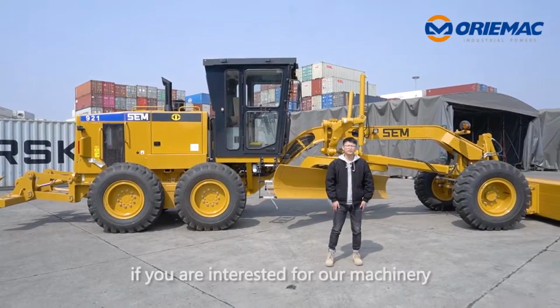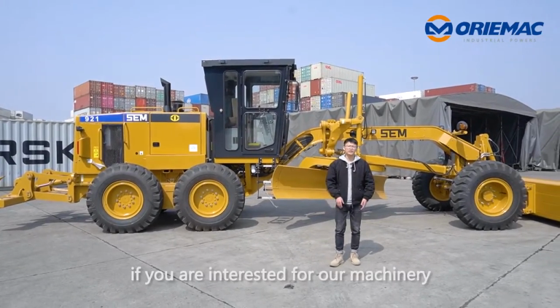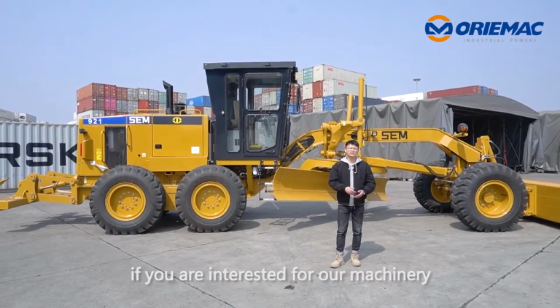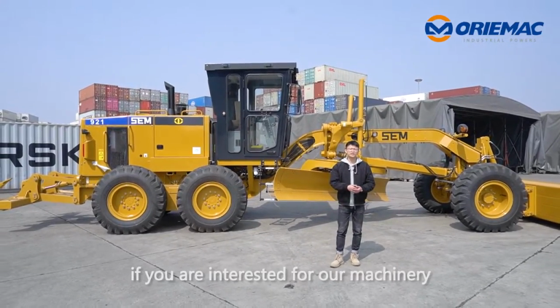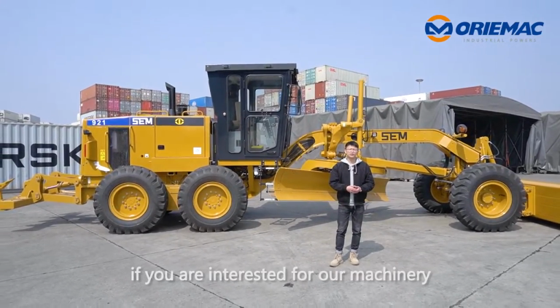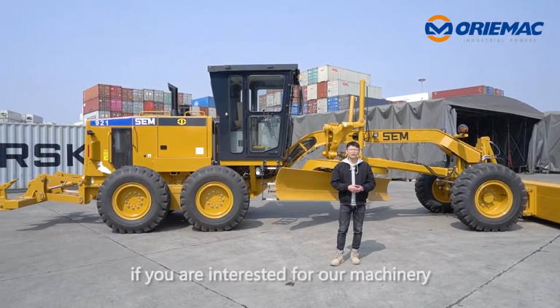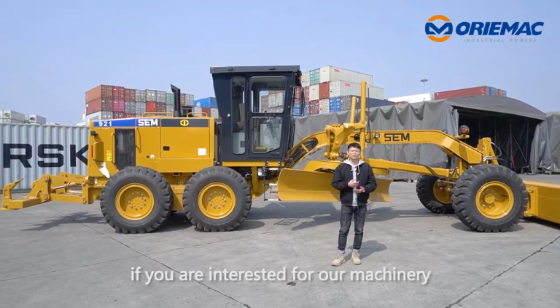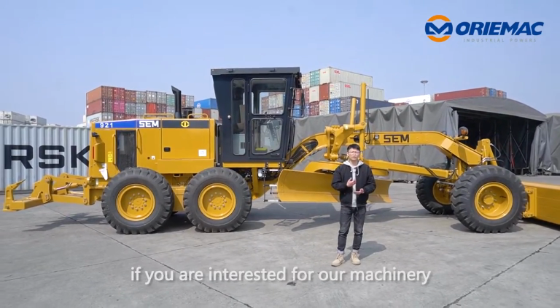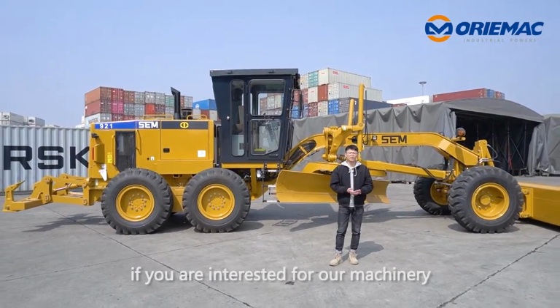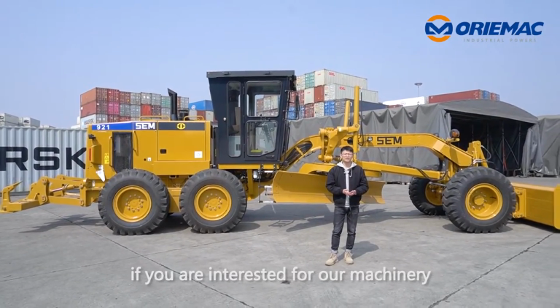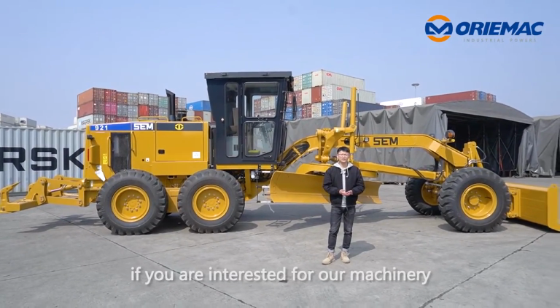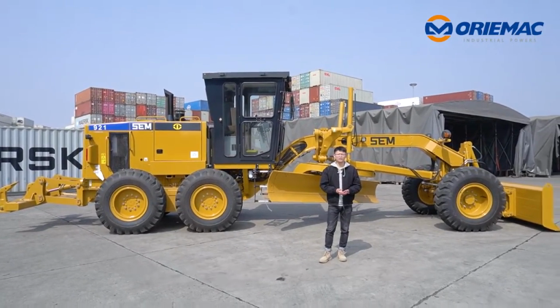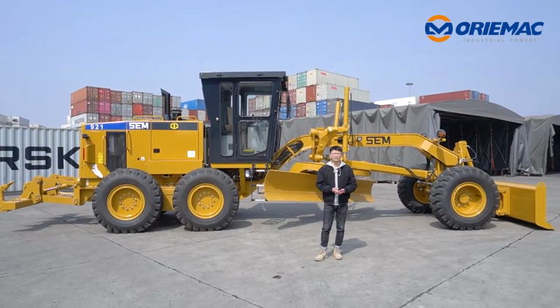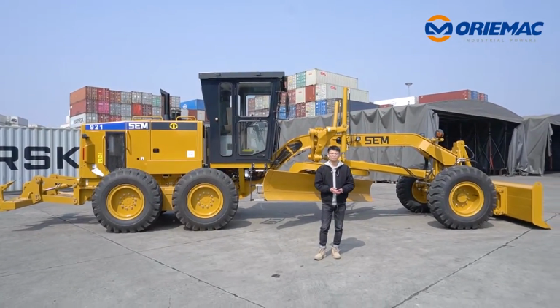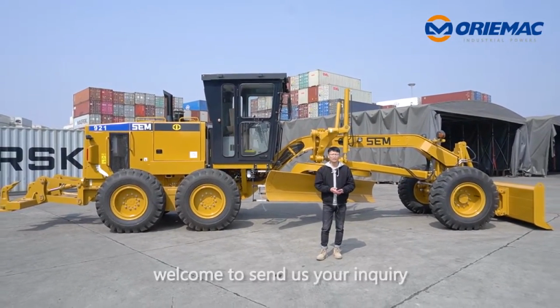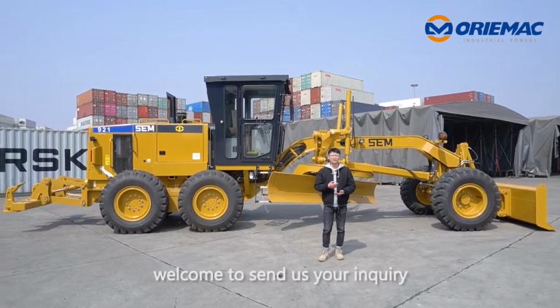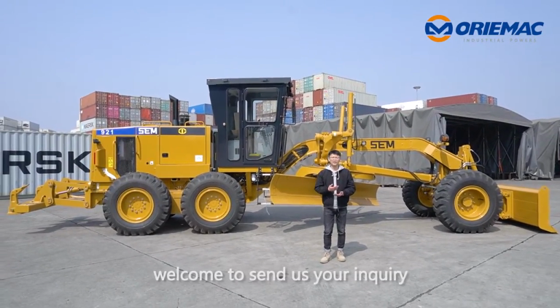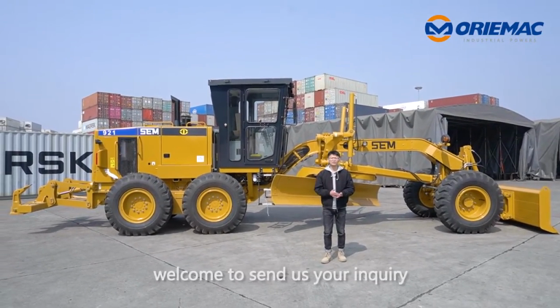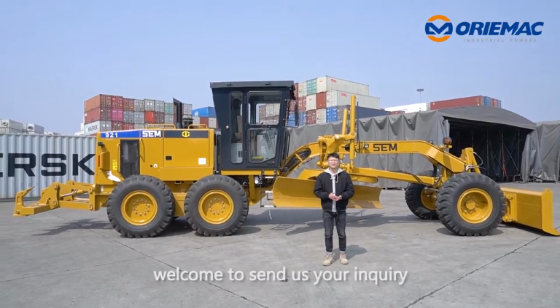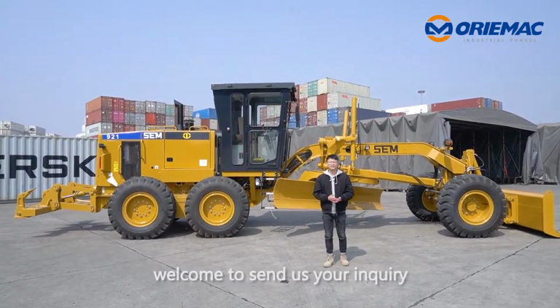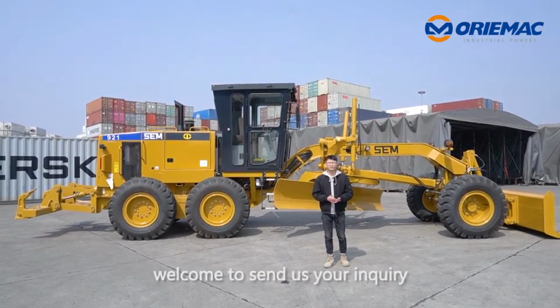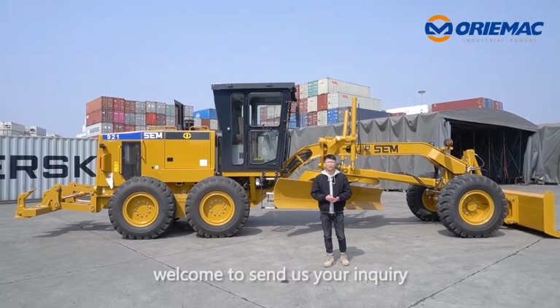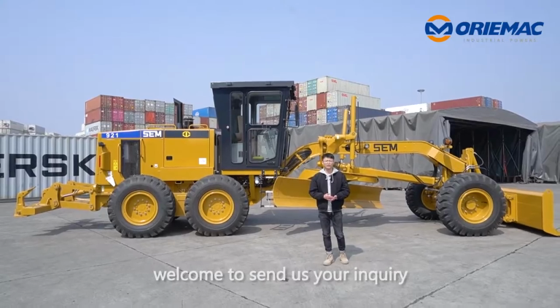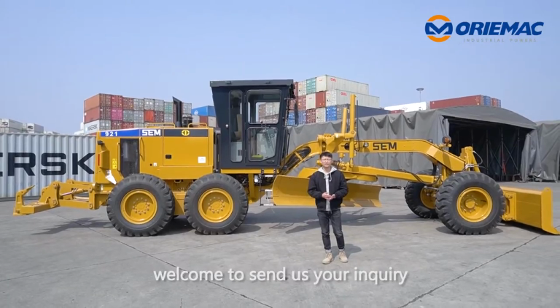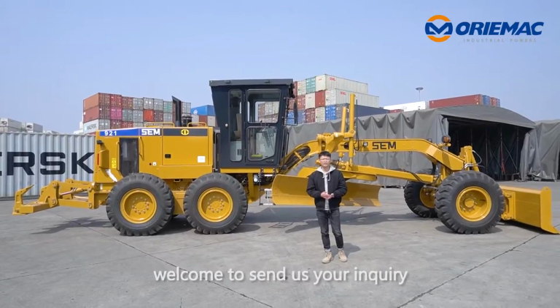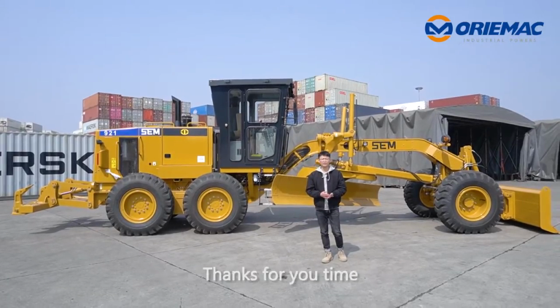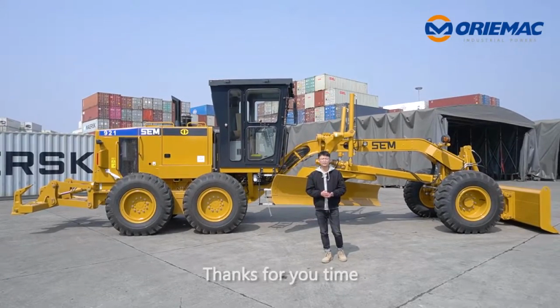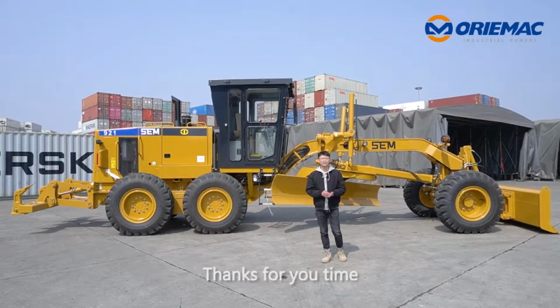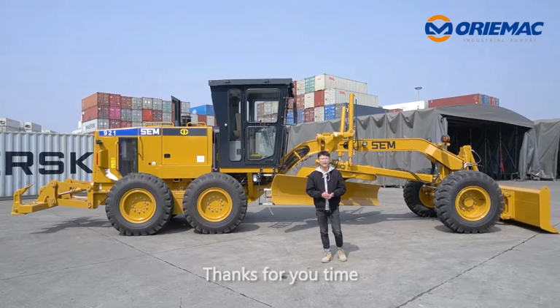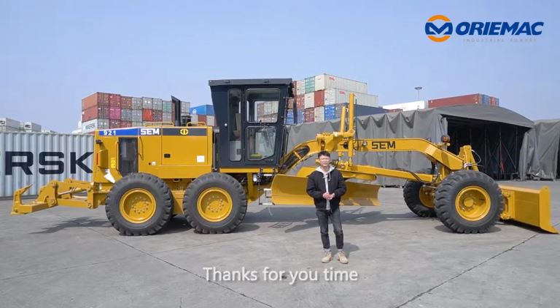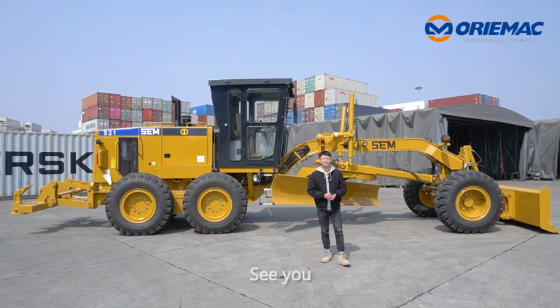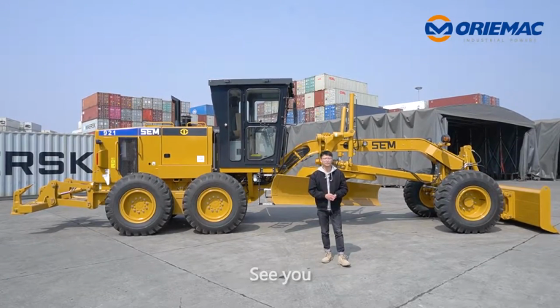If you are interested in our machinery, welcome to send us your inquiry. Thanks for your time. See you.